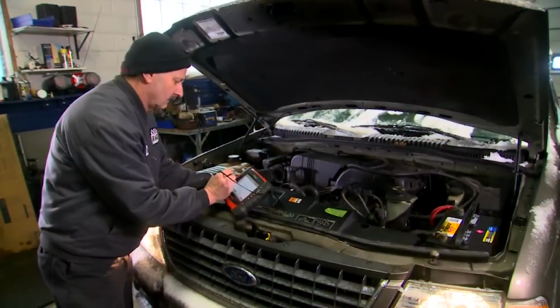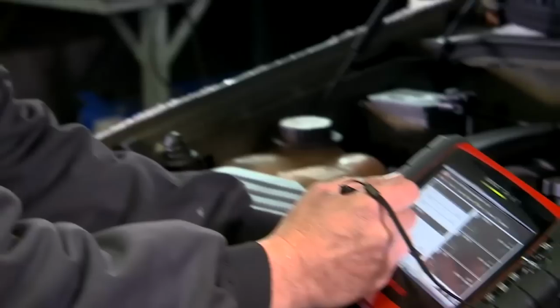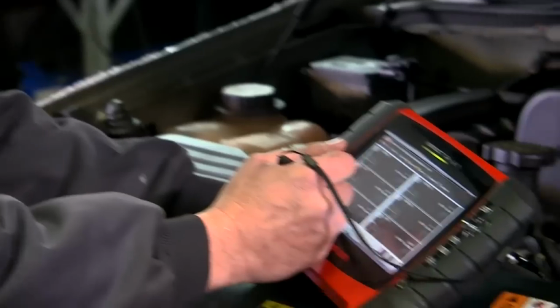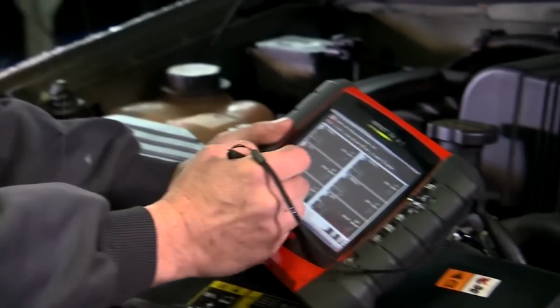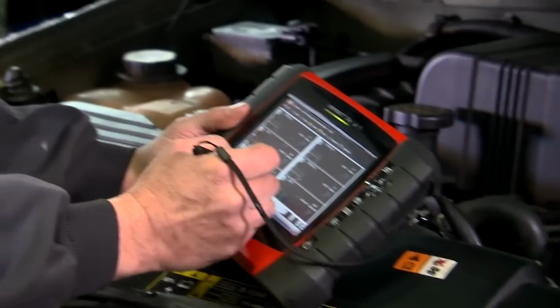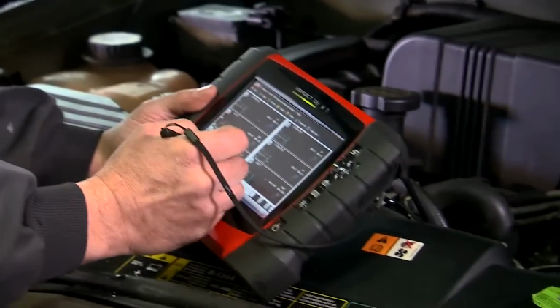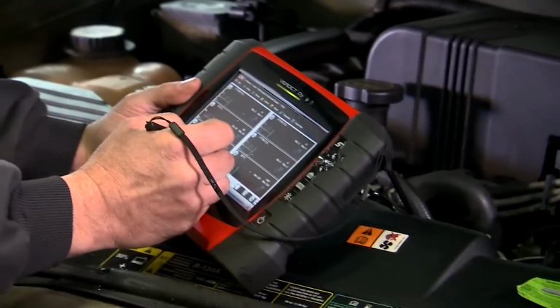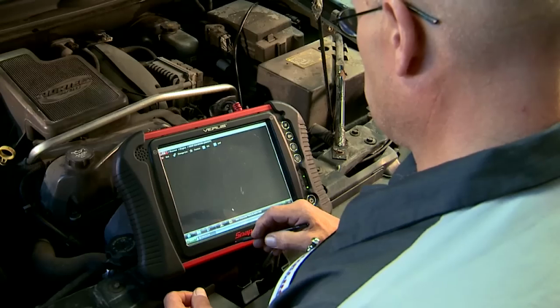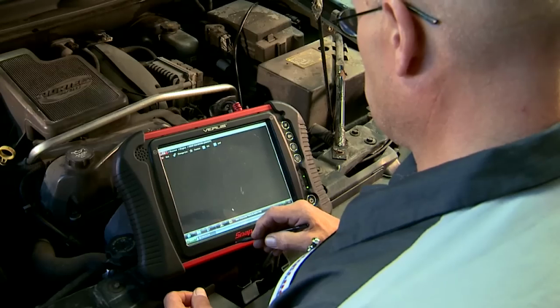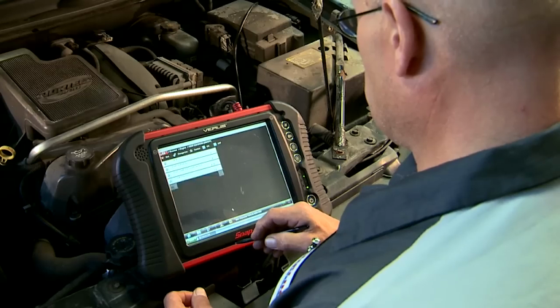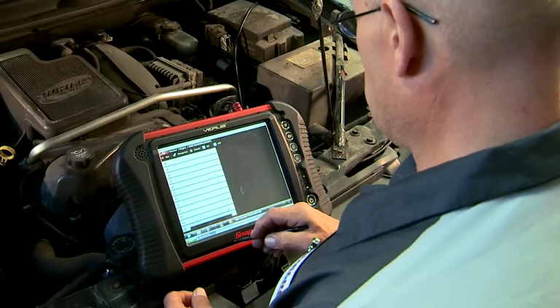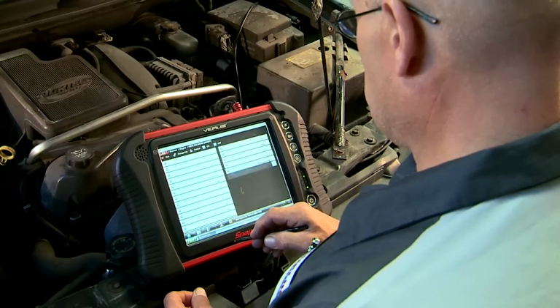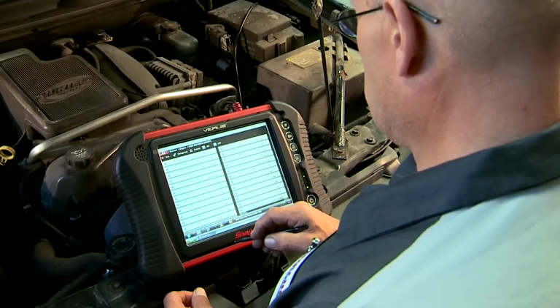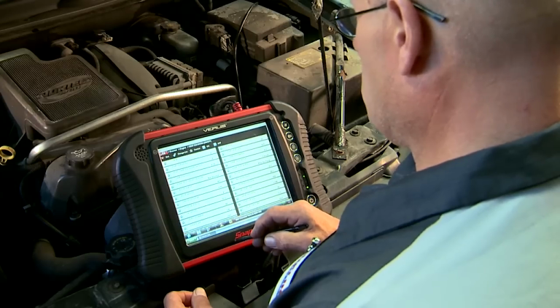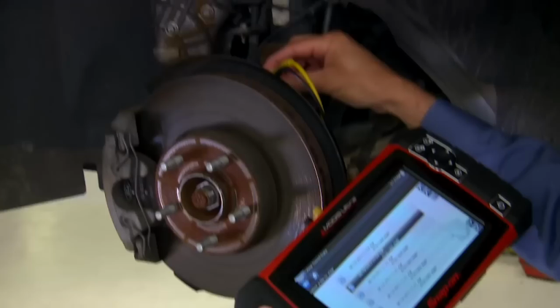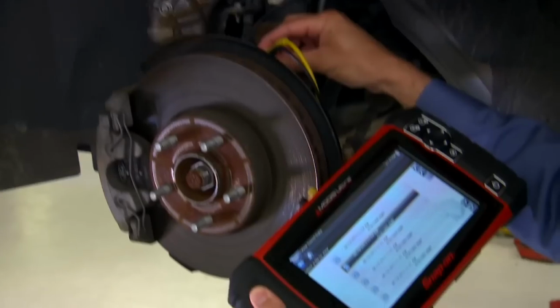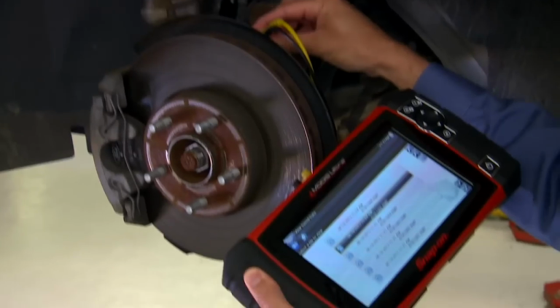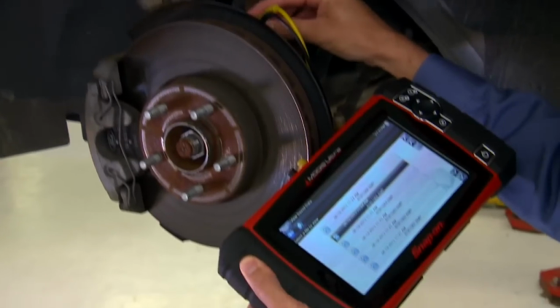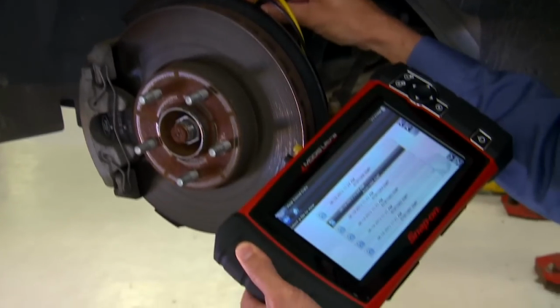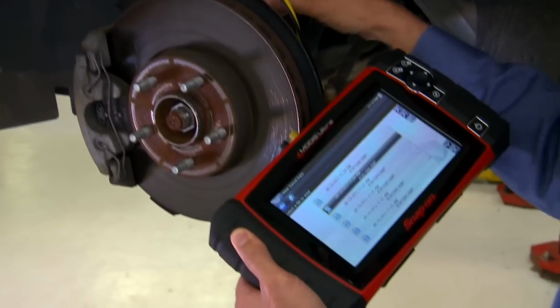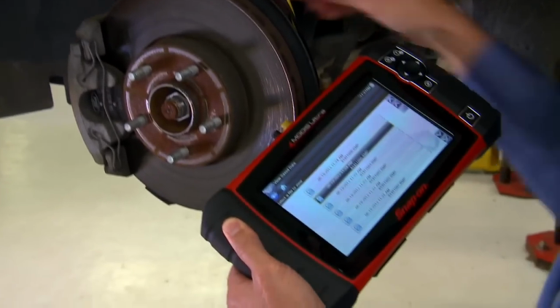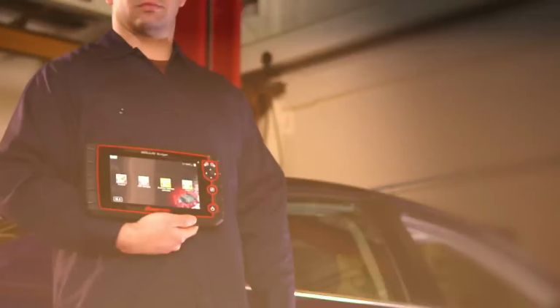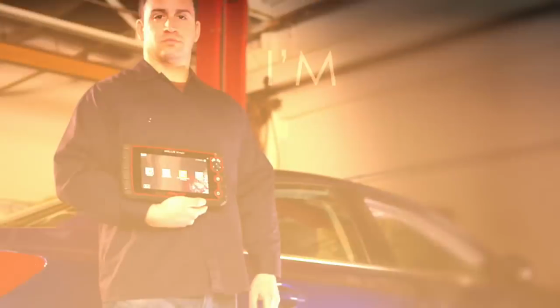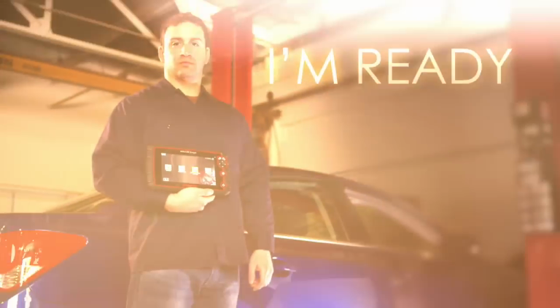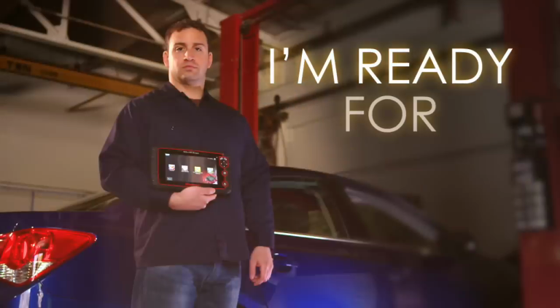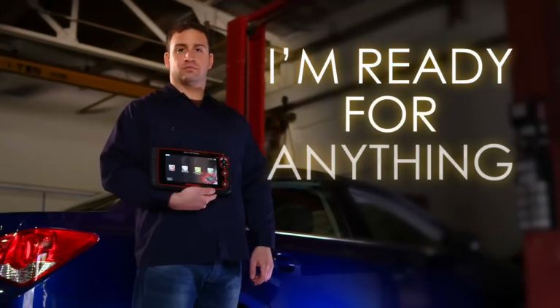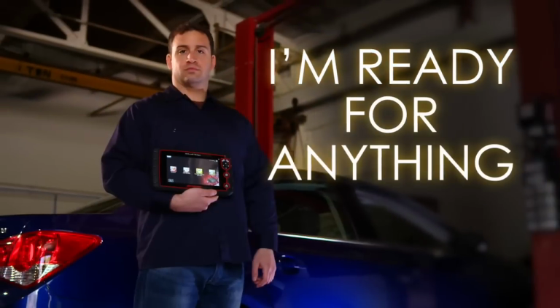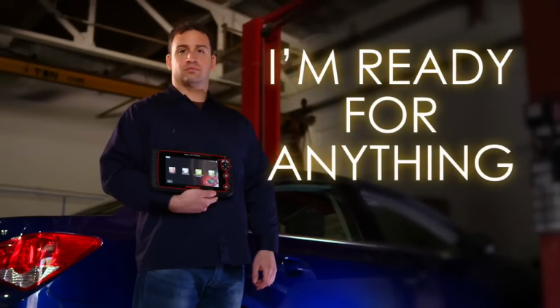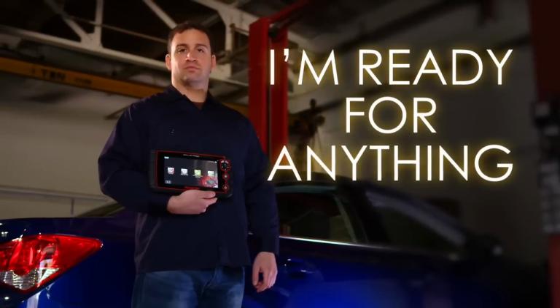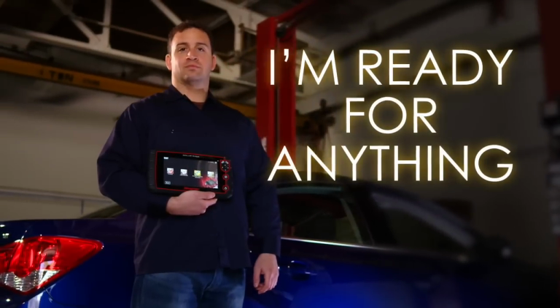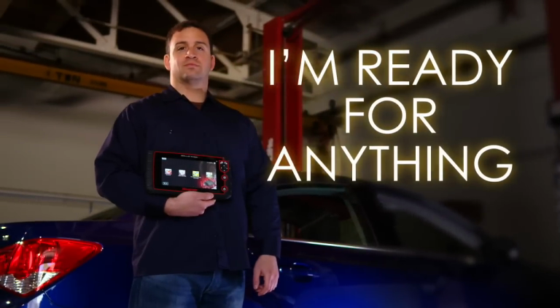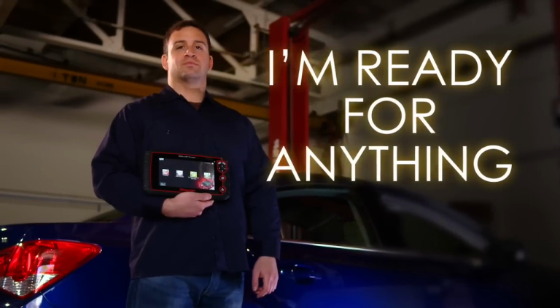Snap-on's latest diagnostic tools are making that easier. Now I'm ready for anything.